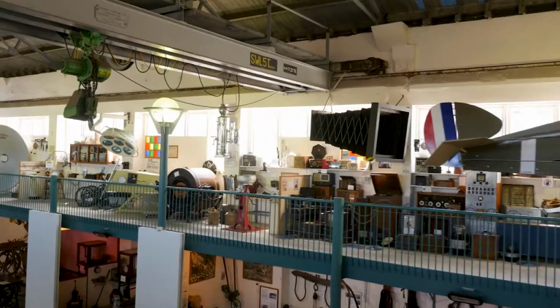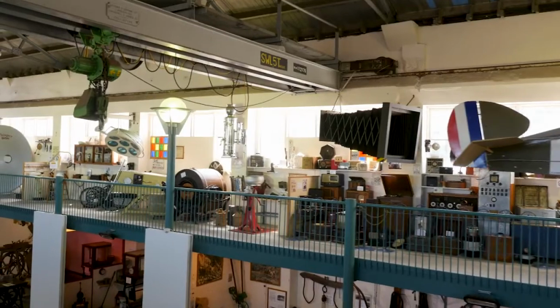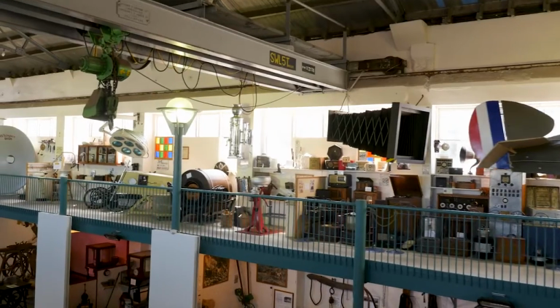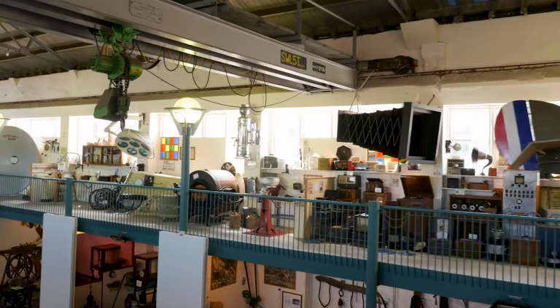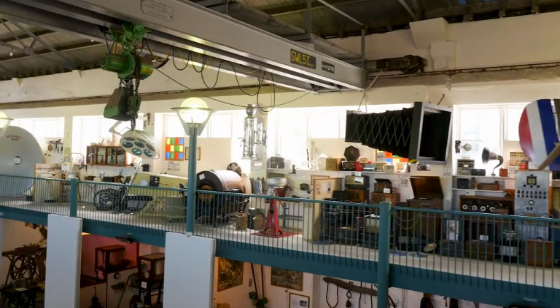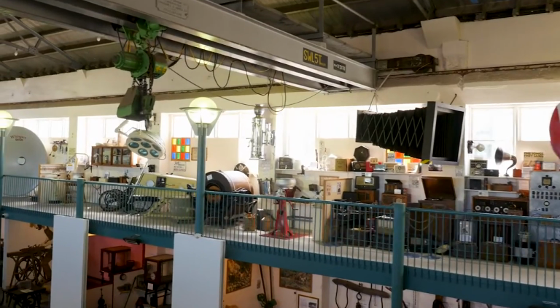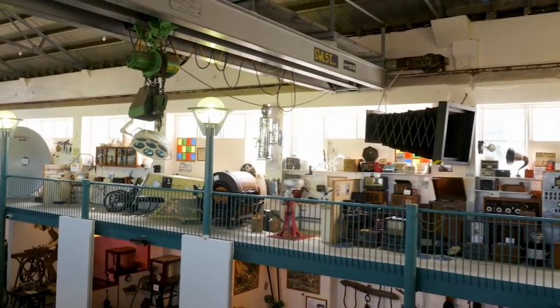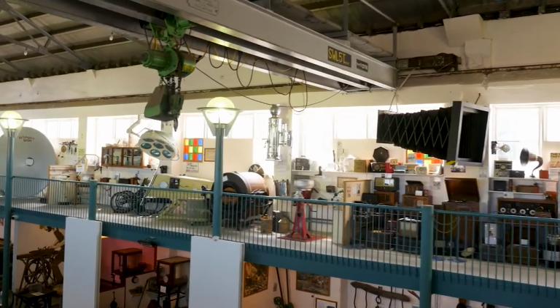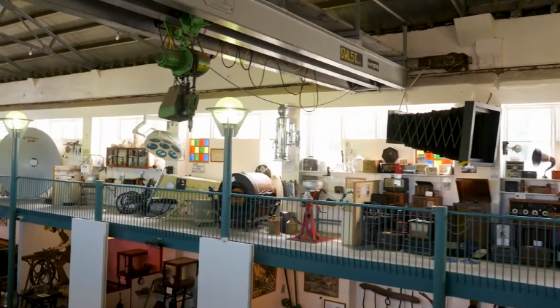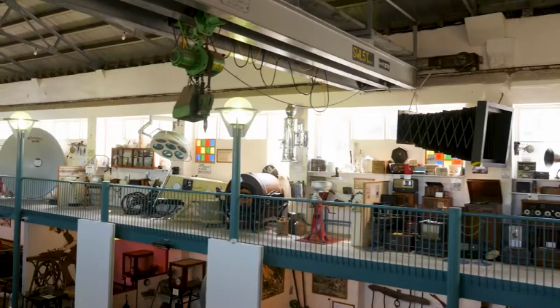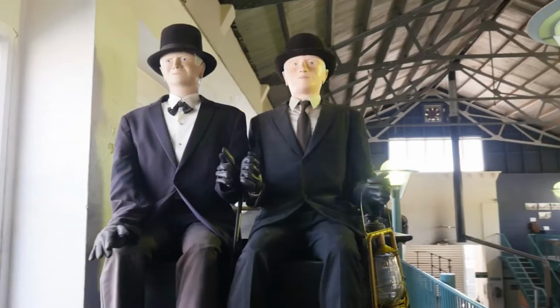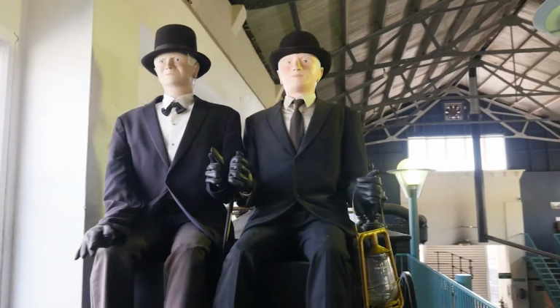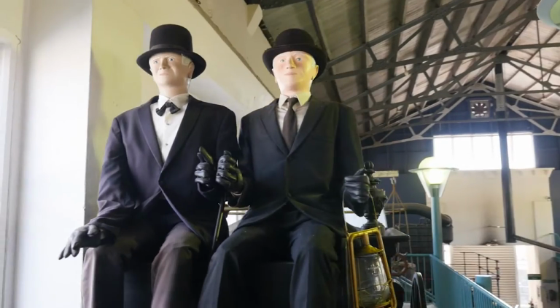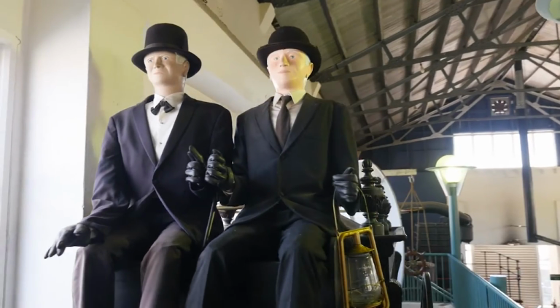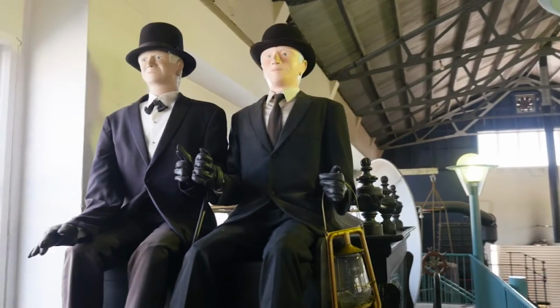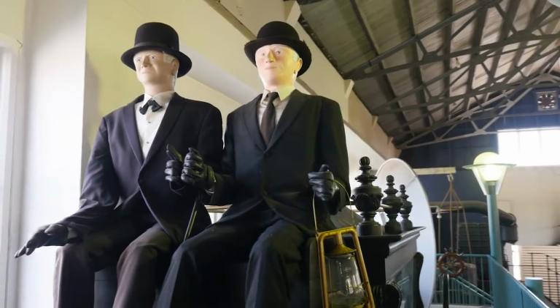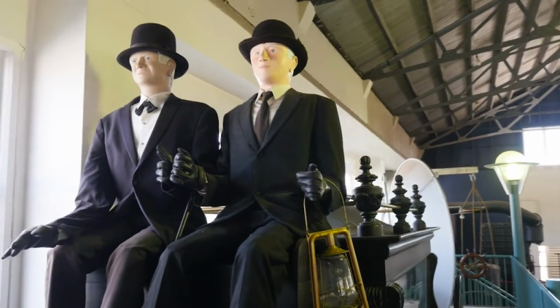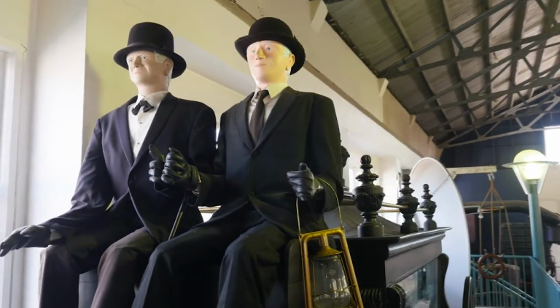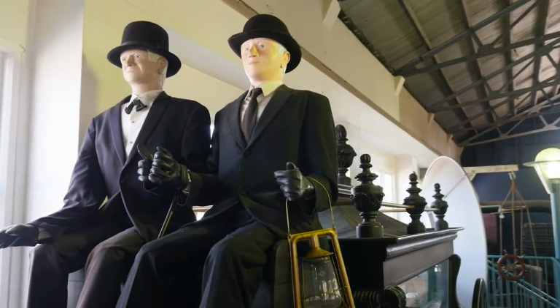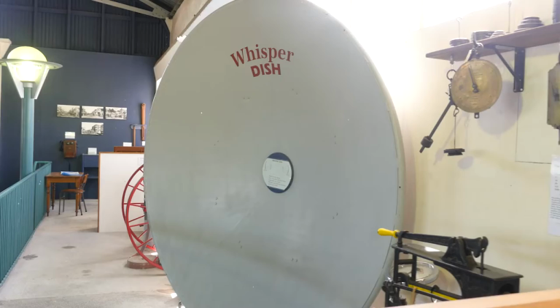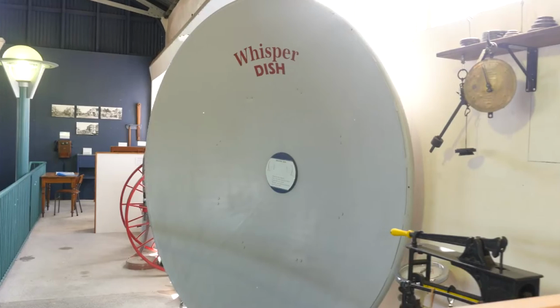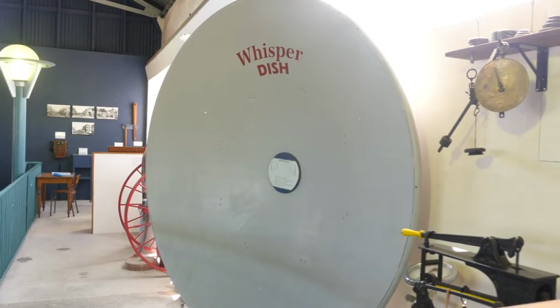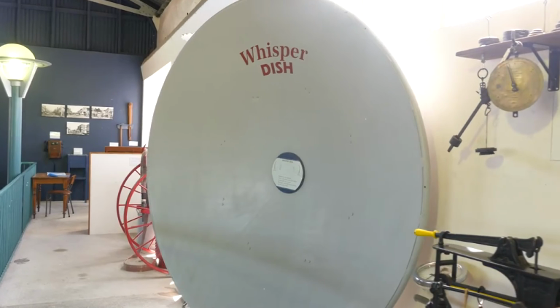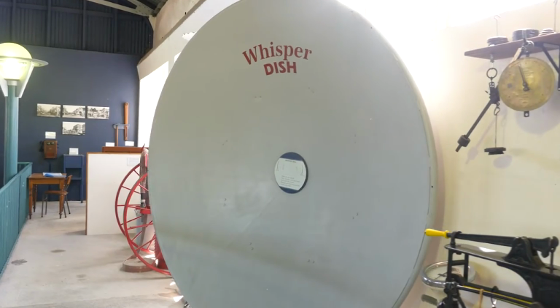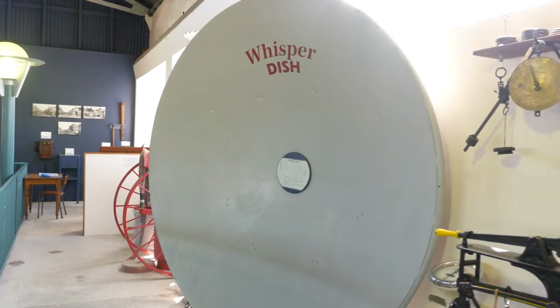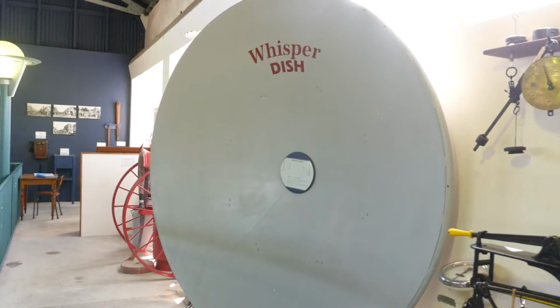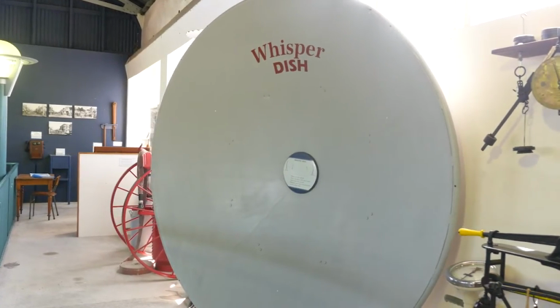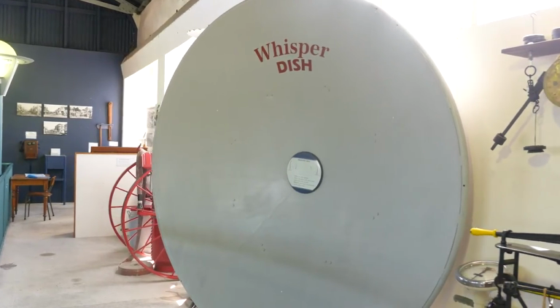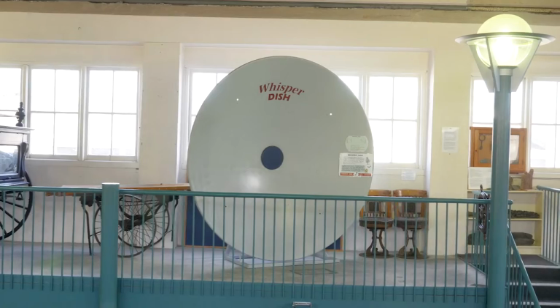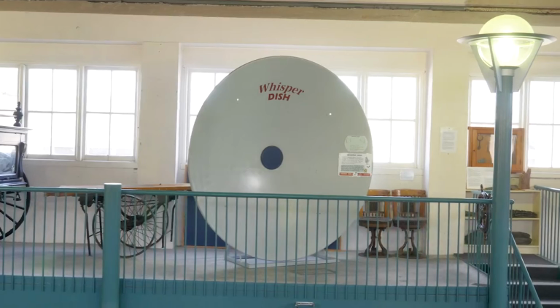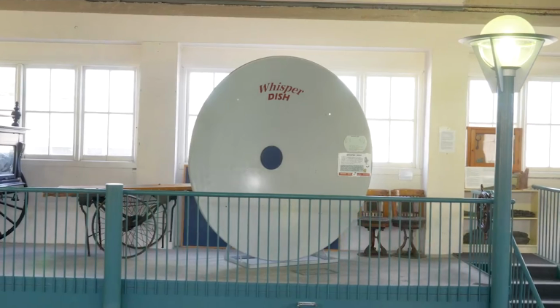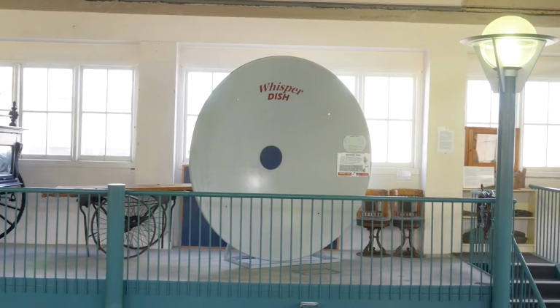The Faraday Centre is open from 9 till 3, Monday to Saturday, and is located at 2B Faraday Street, Napier South.